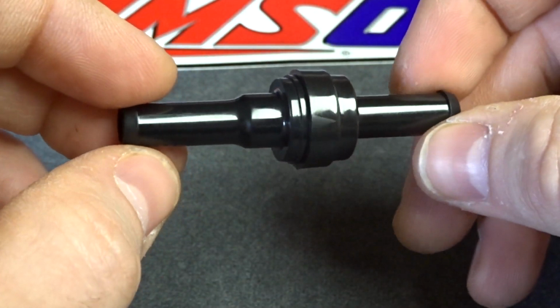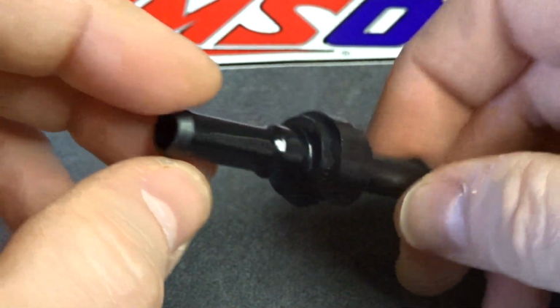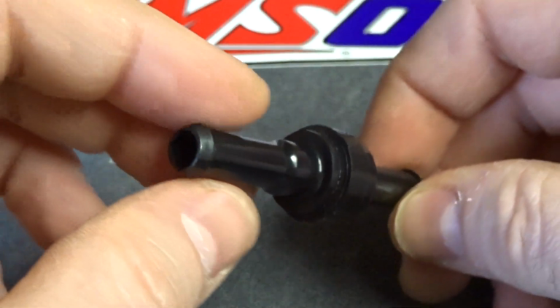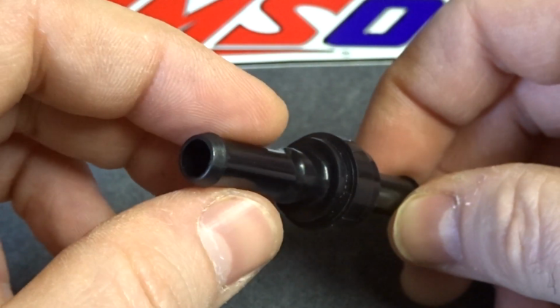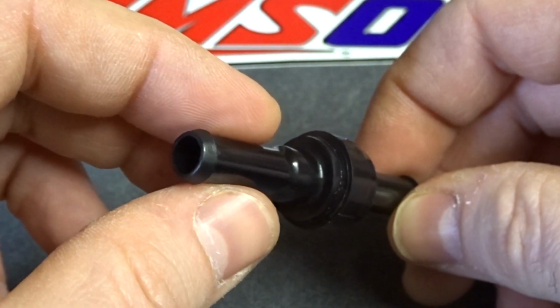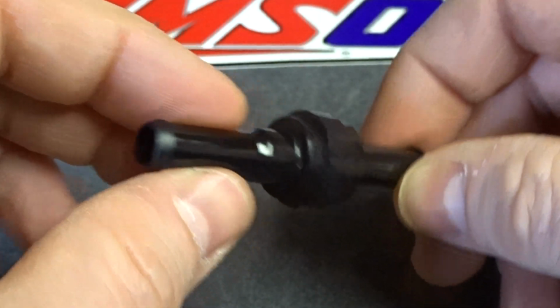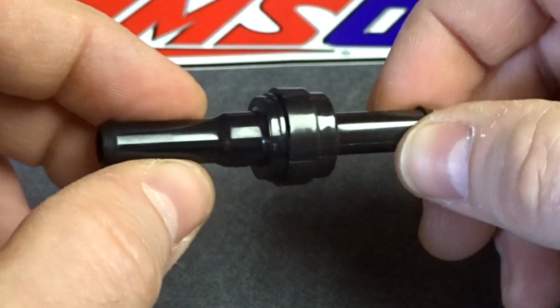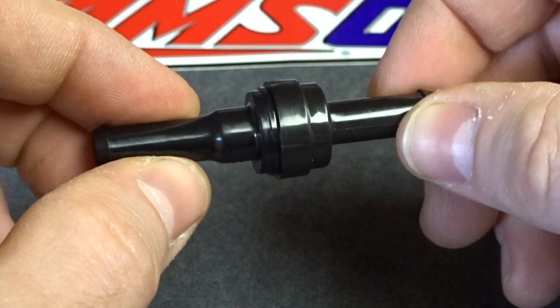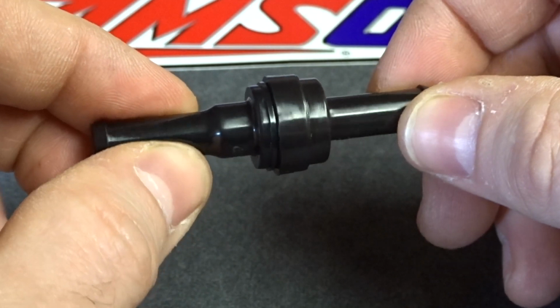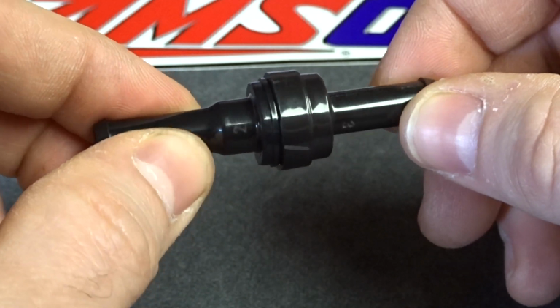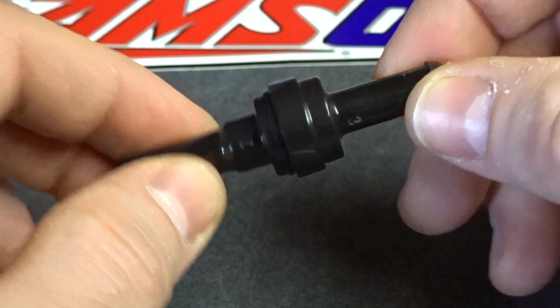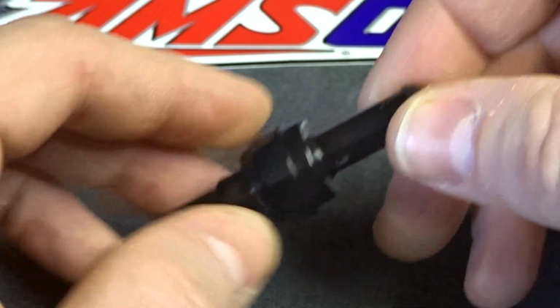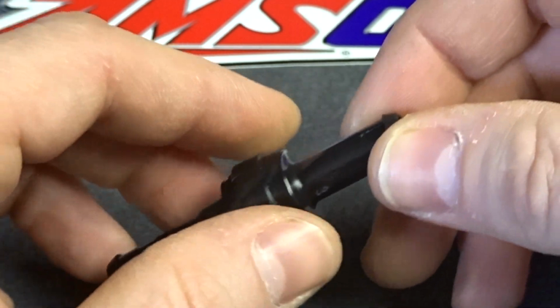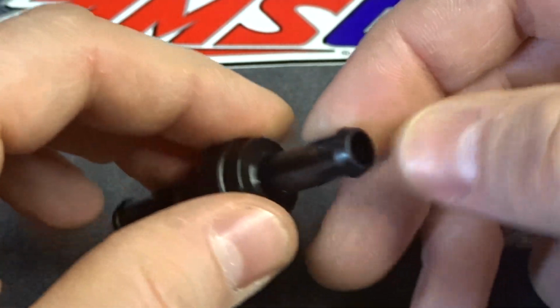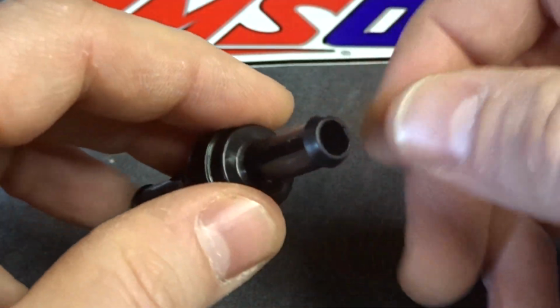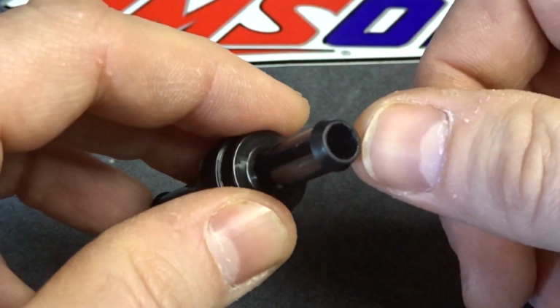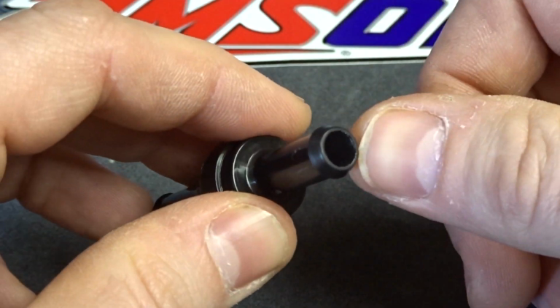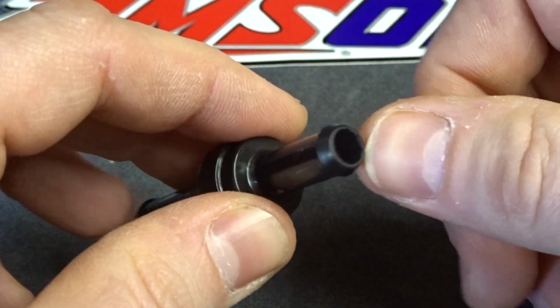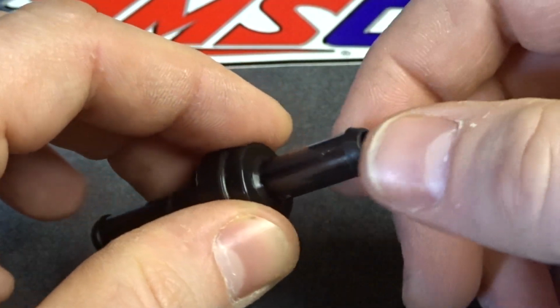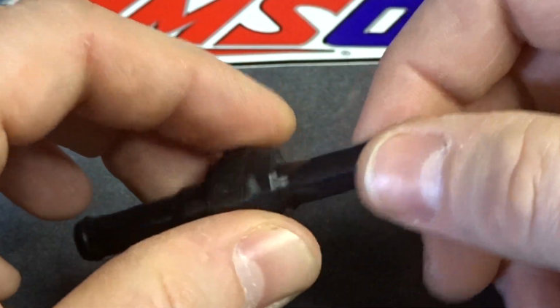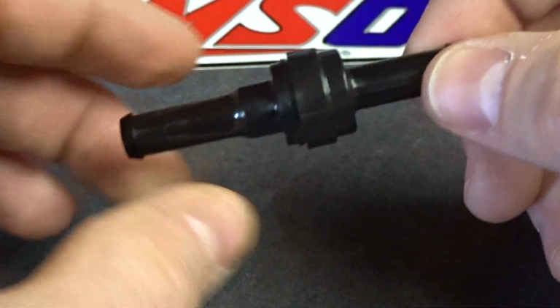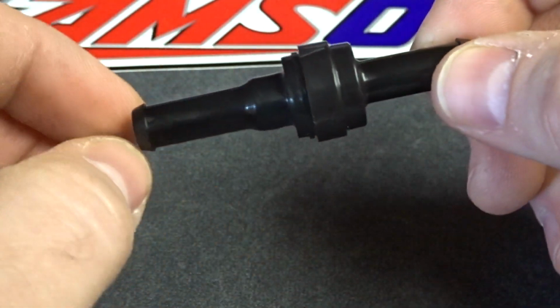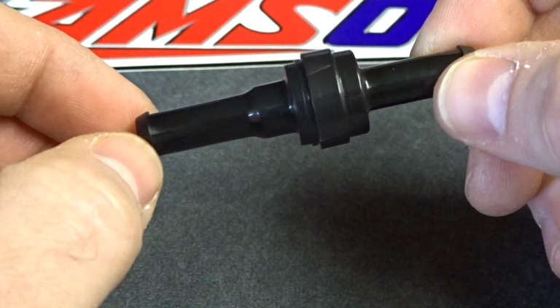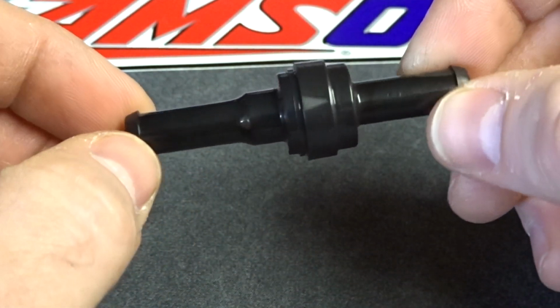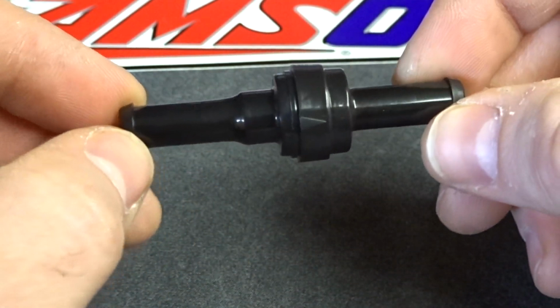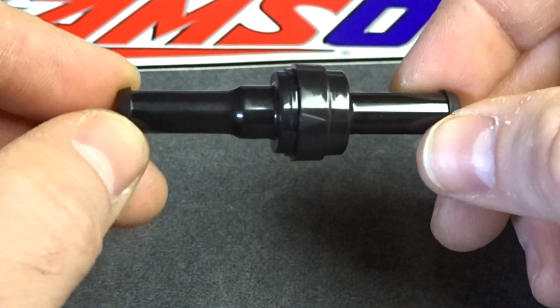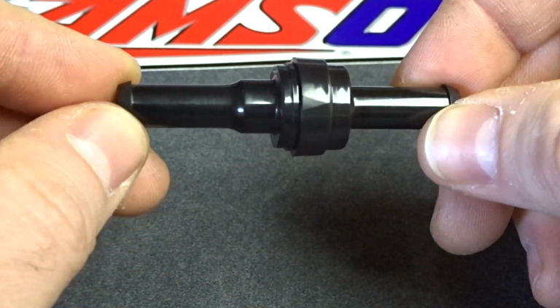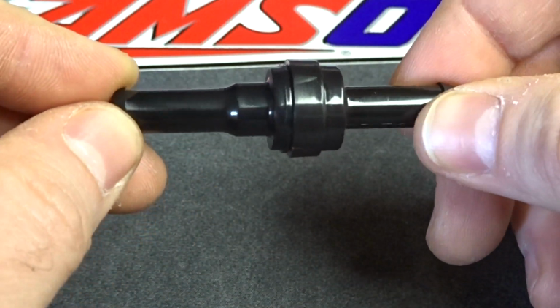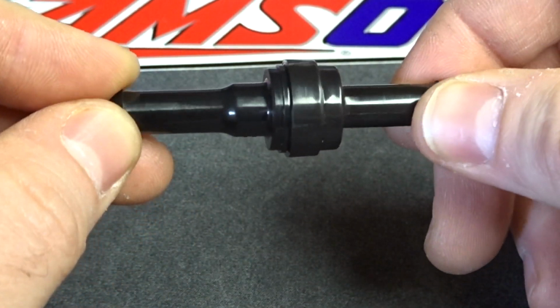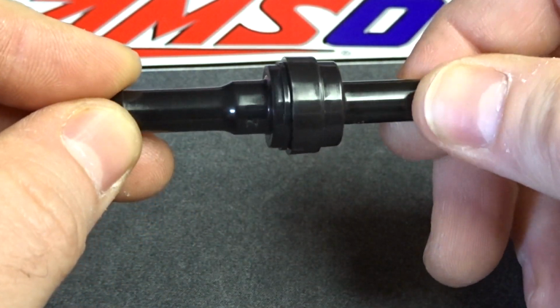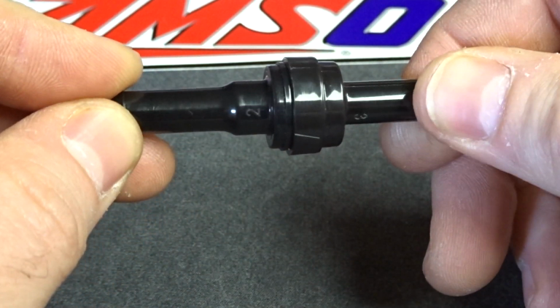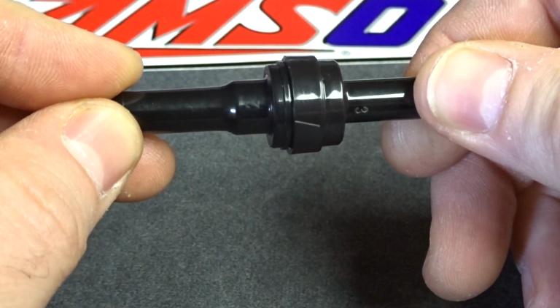This is a 5/16ths check valve, so it'll work with 5/16ths hose barbs — not nylon, just rubber hose.